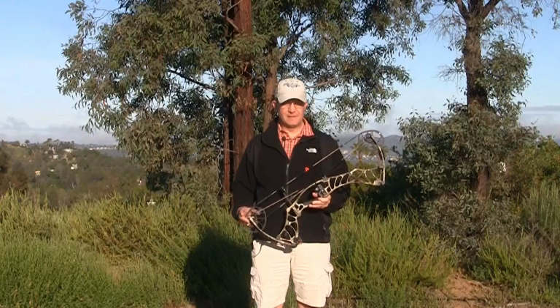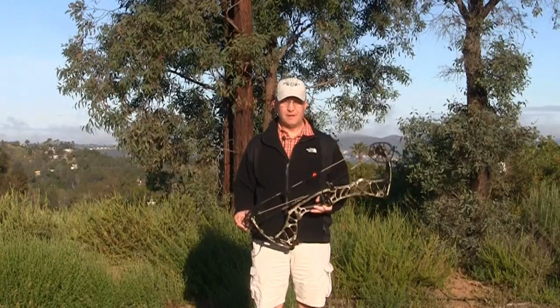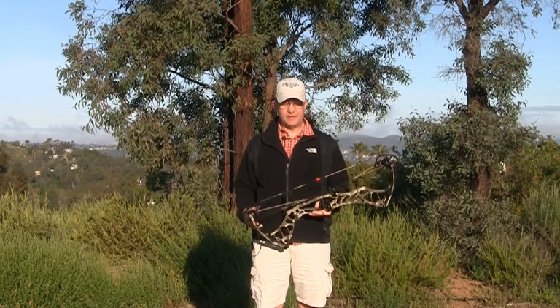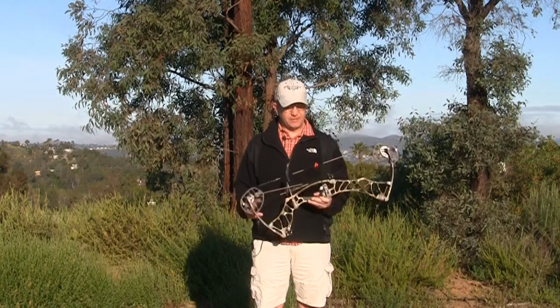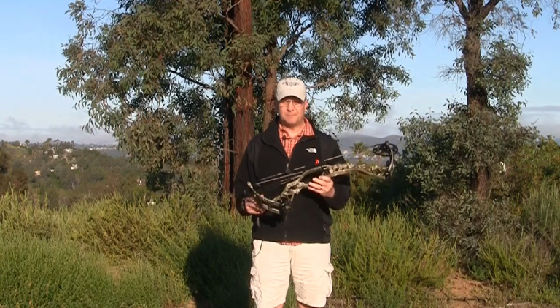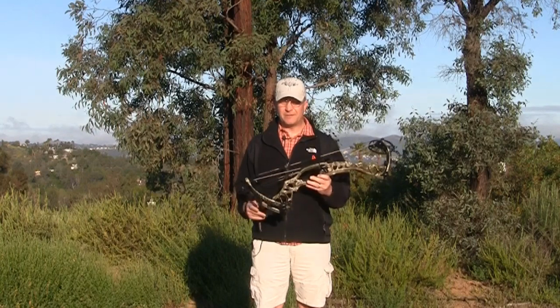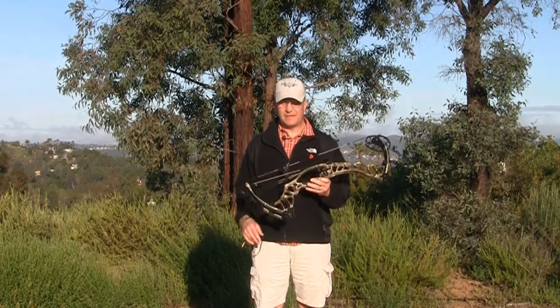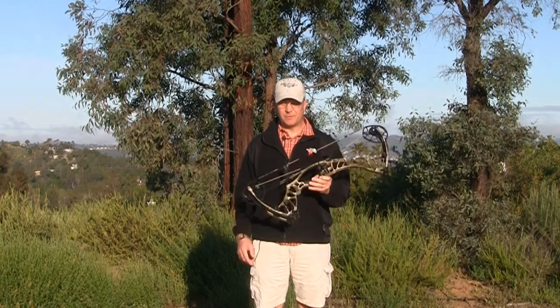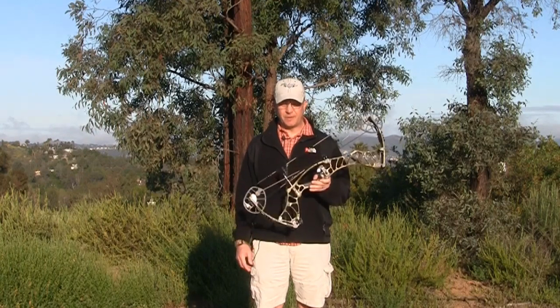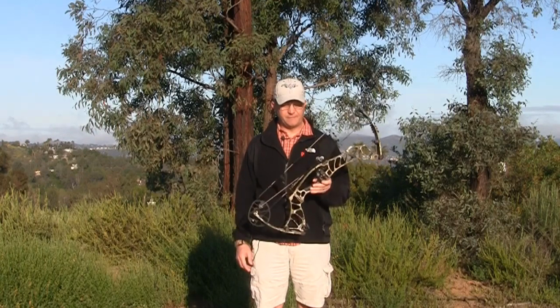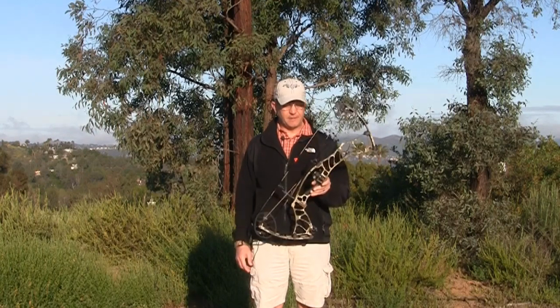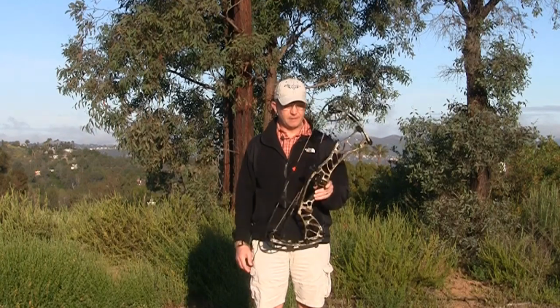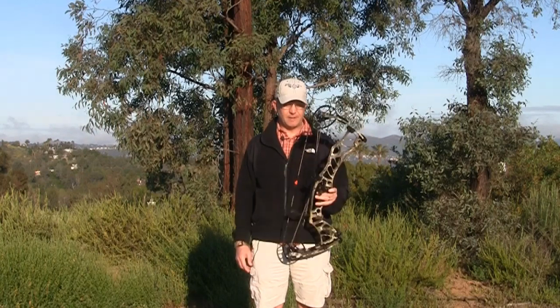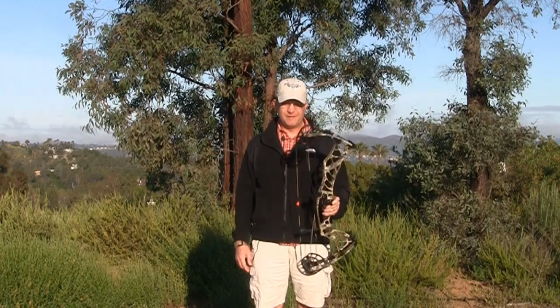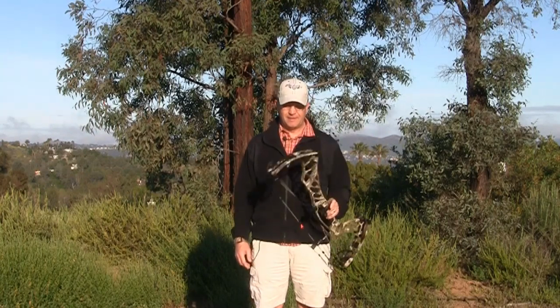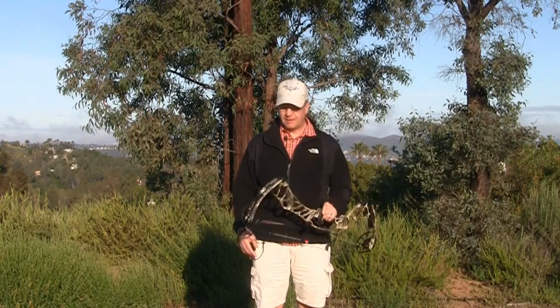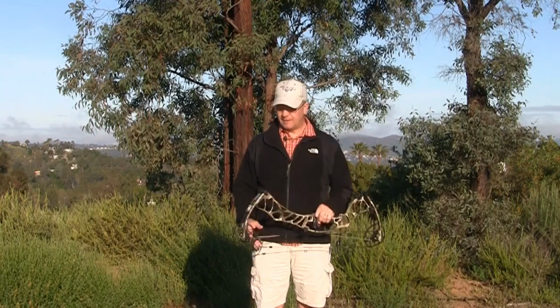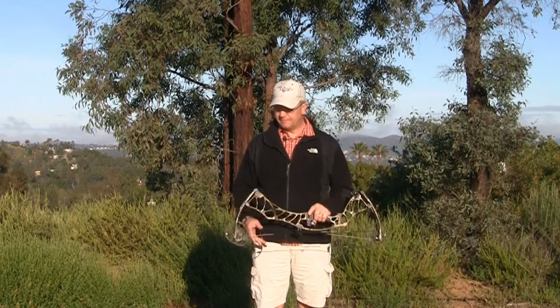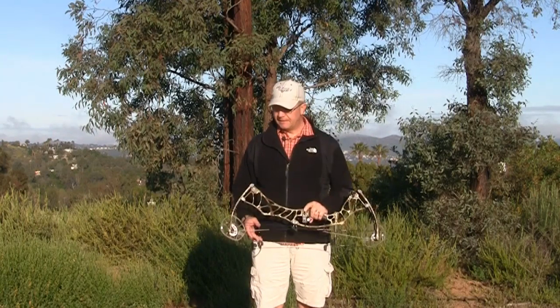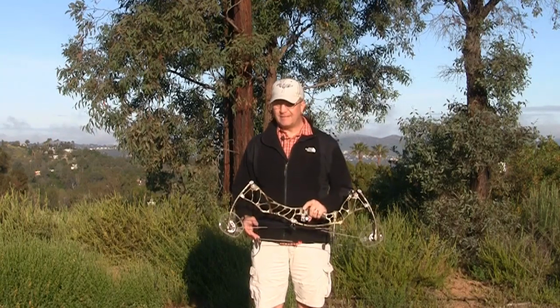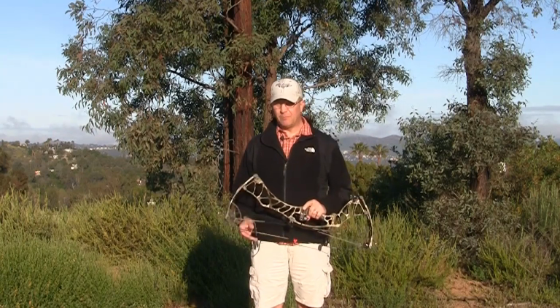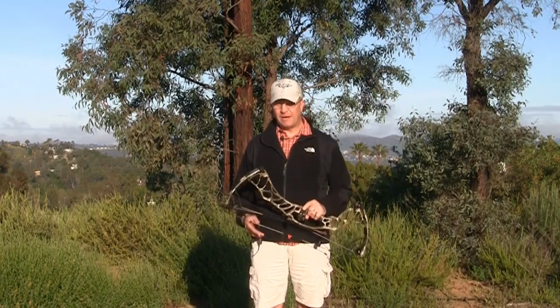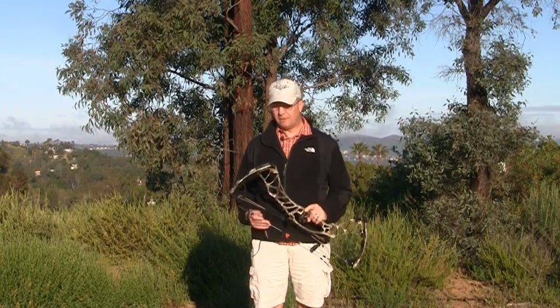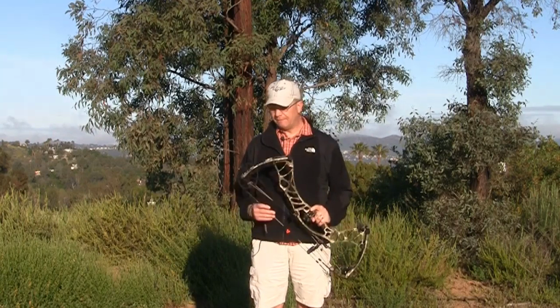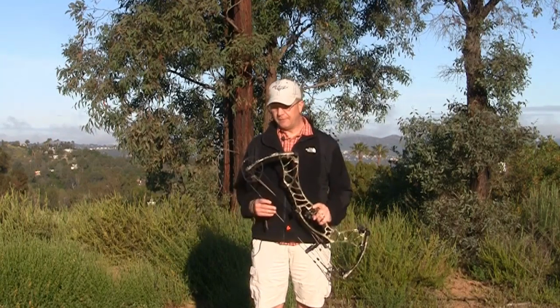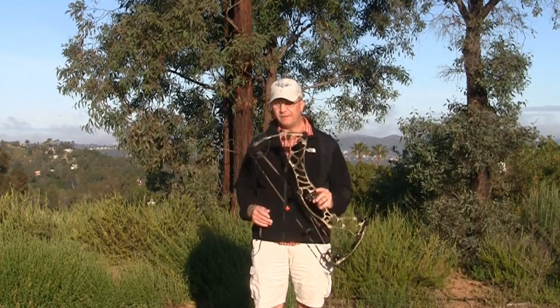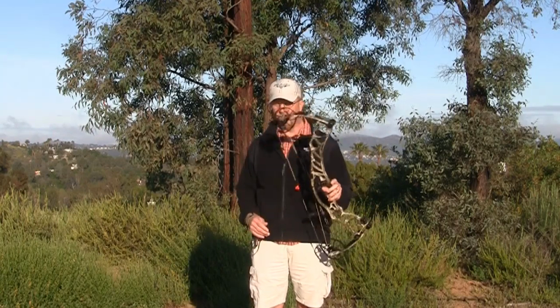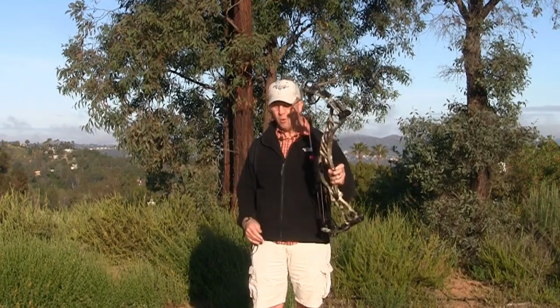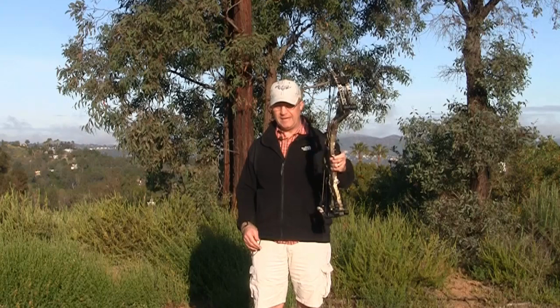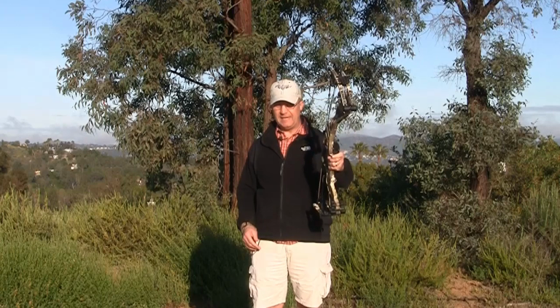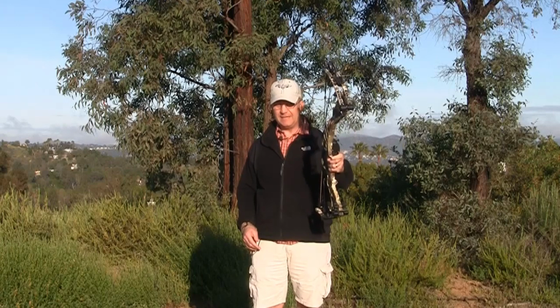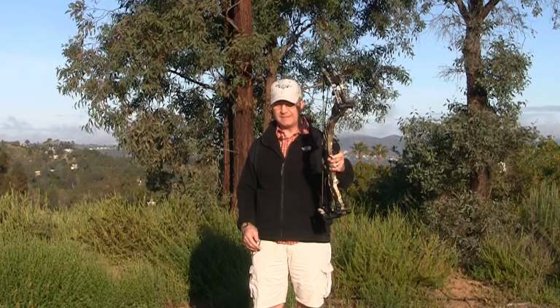Hey everybody, Jason Ballas with outdoorproductreview.com. Today we're out here reviewing the new Hoyt Helix.